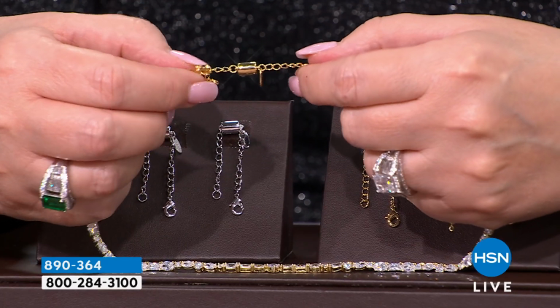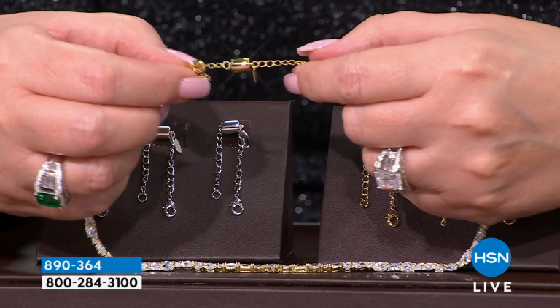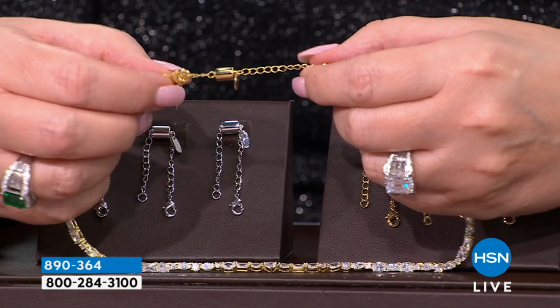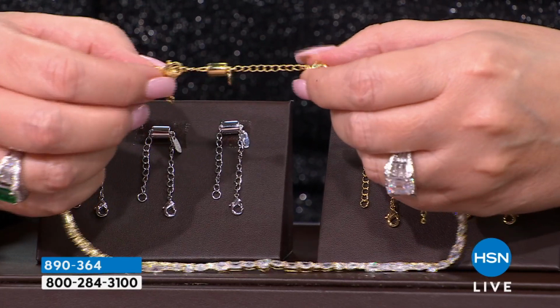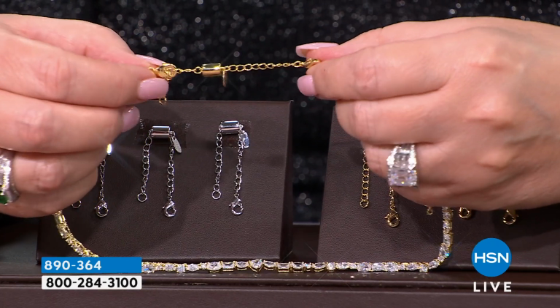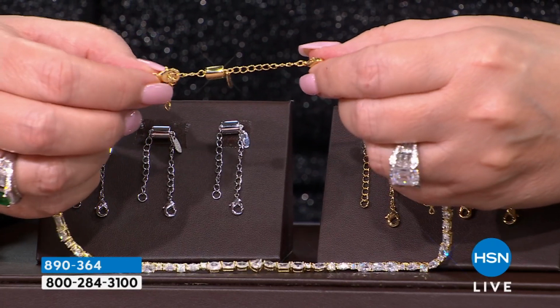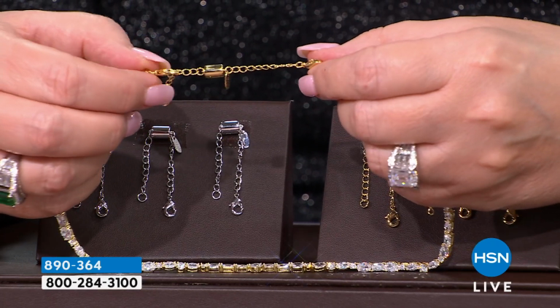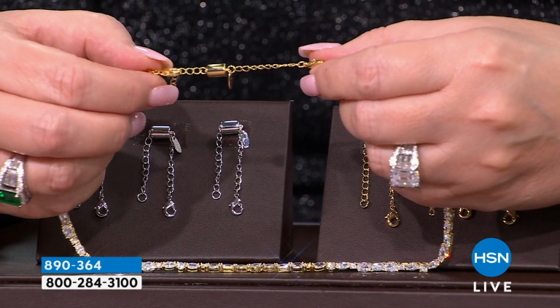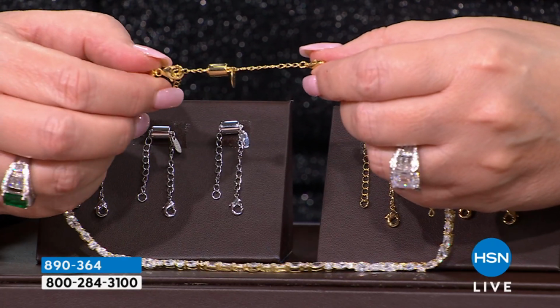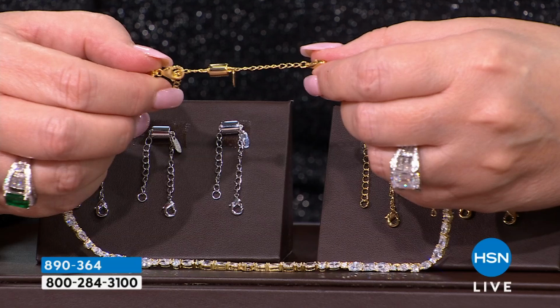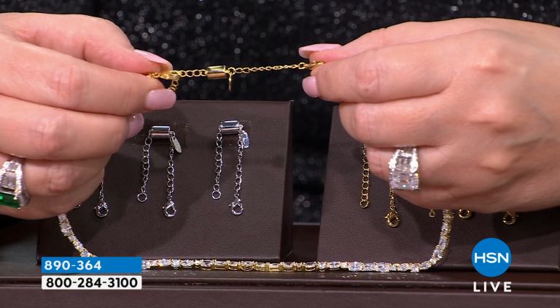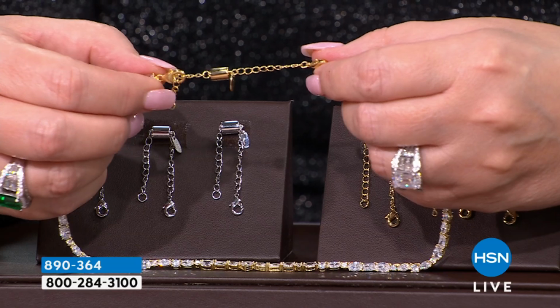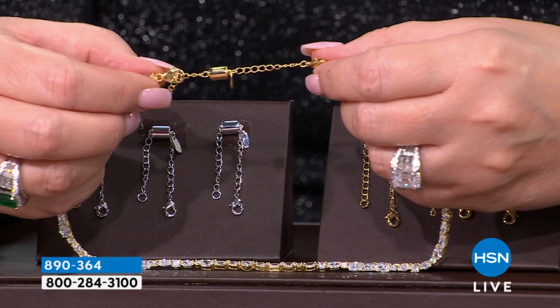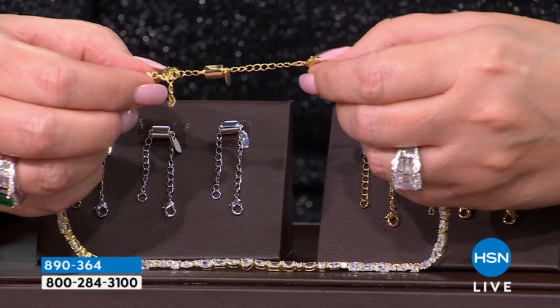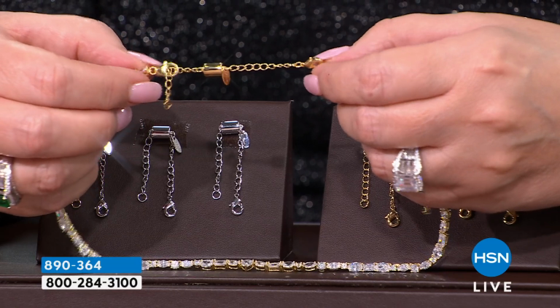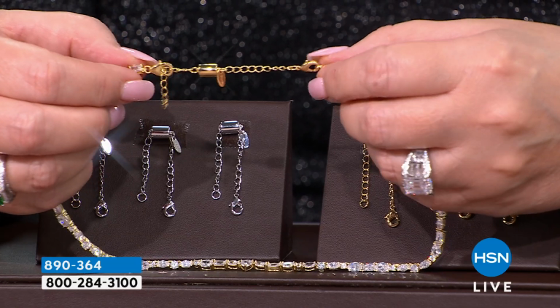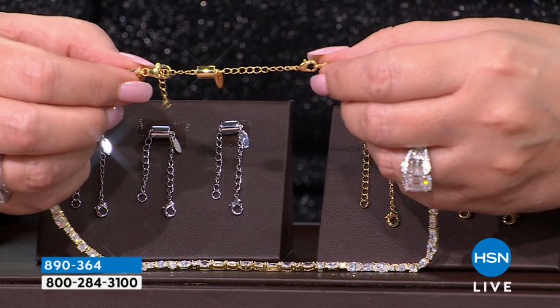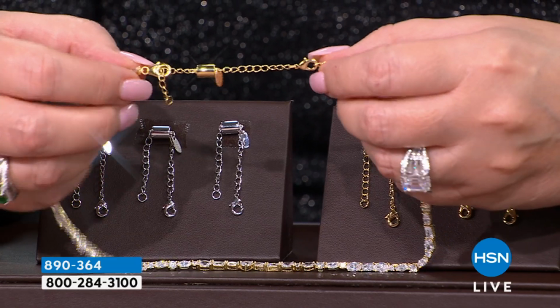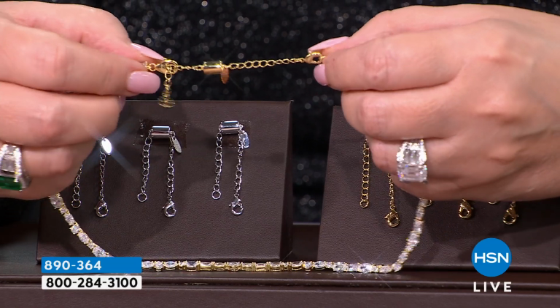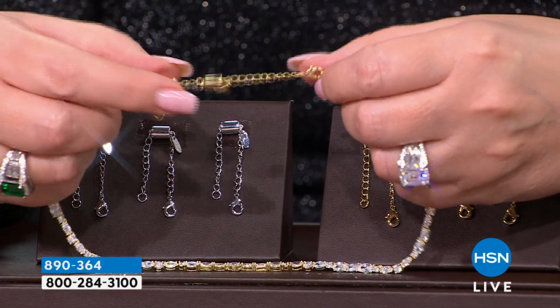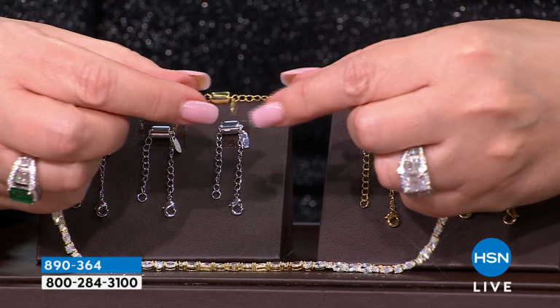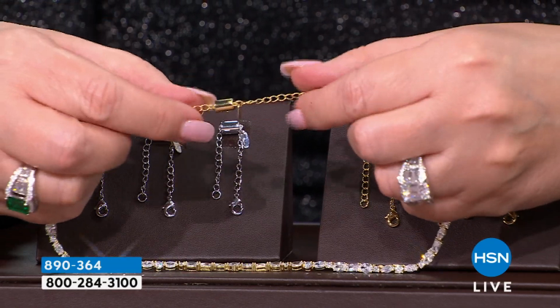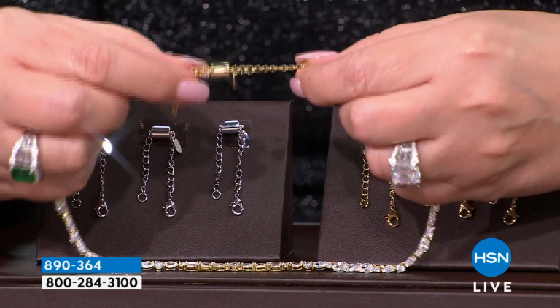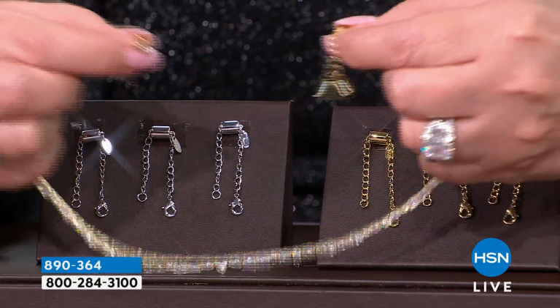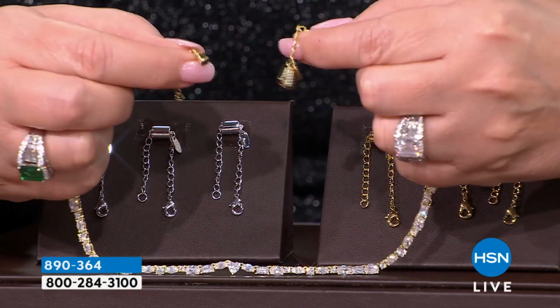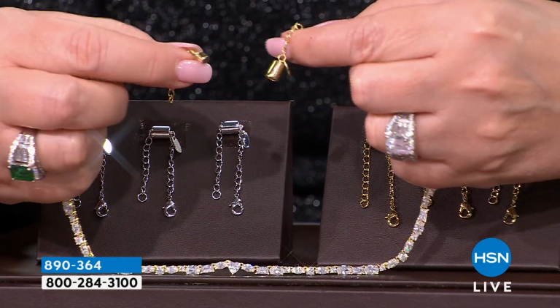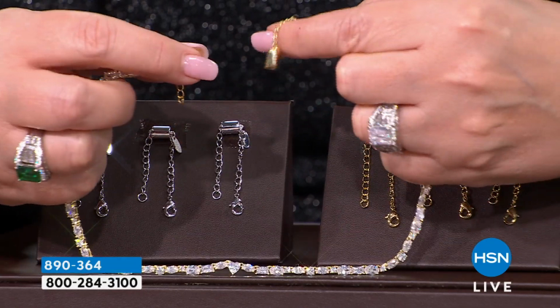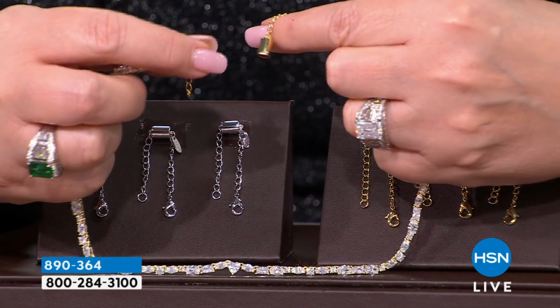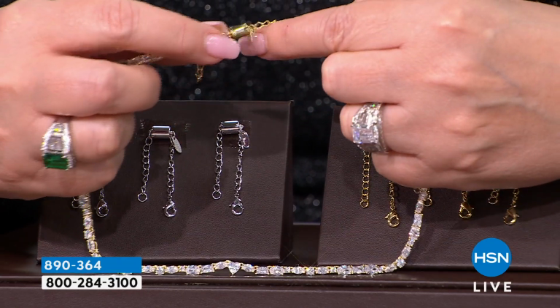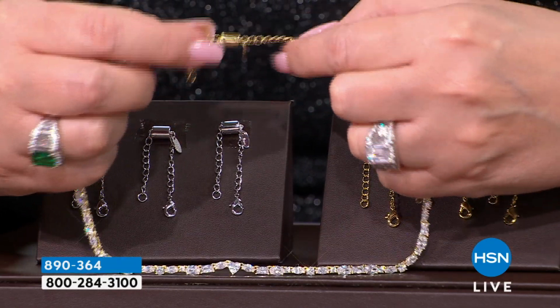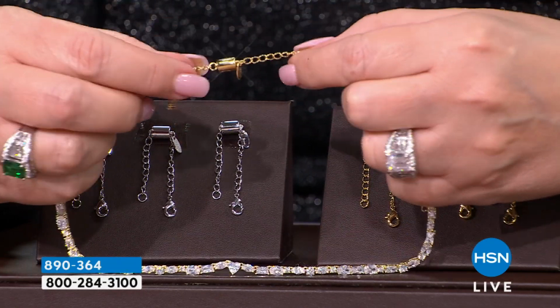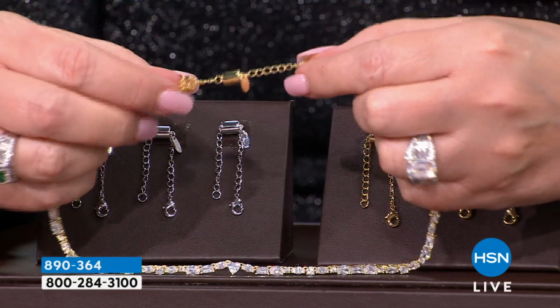I said, okay, I'm going to remedy that. So my sister Carolyn is the one that really got me motivated. And now I use this on every single pendant.